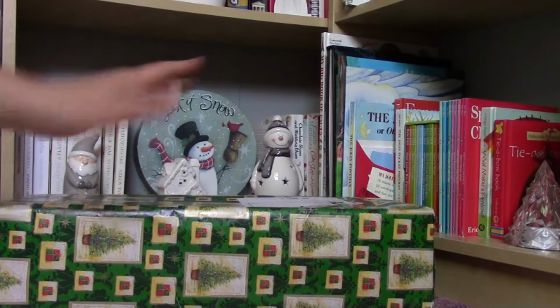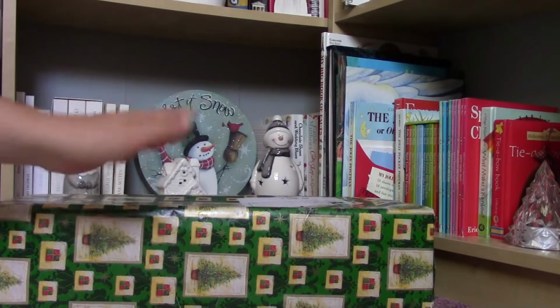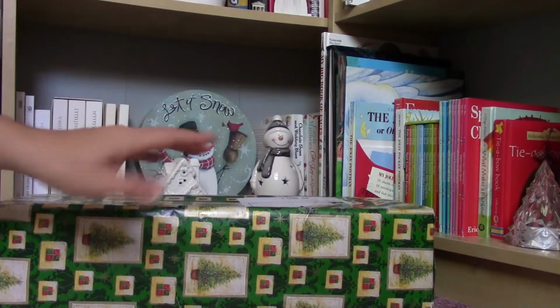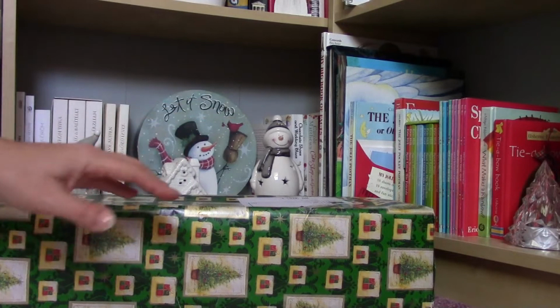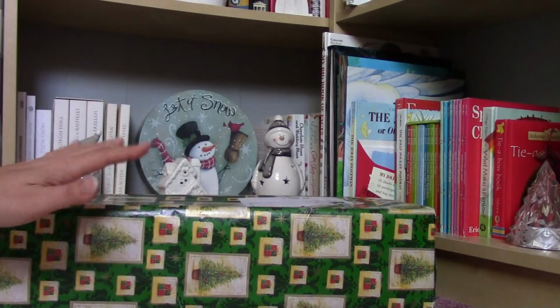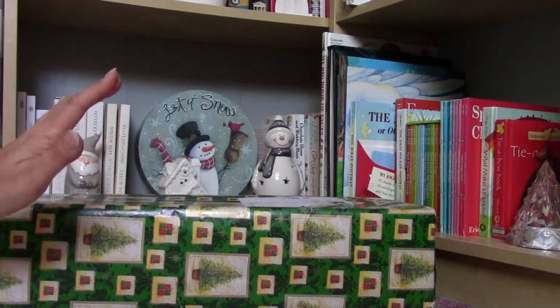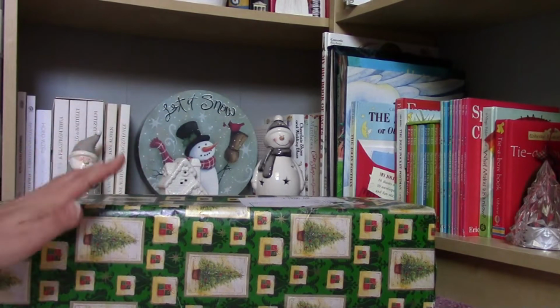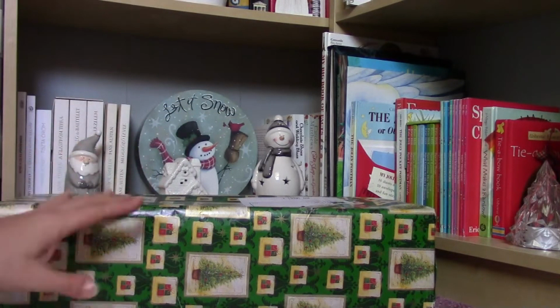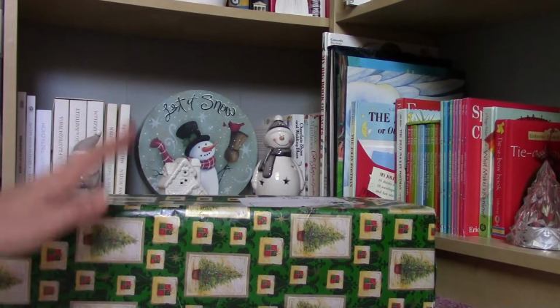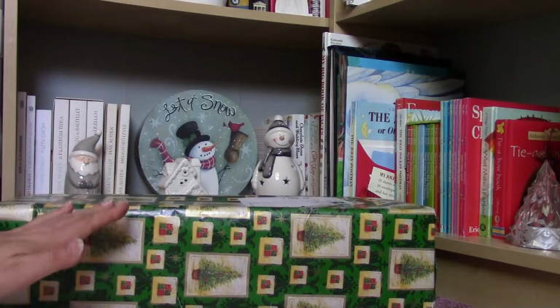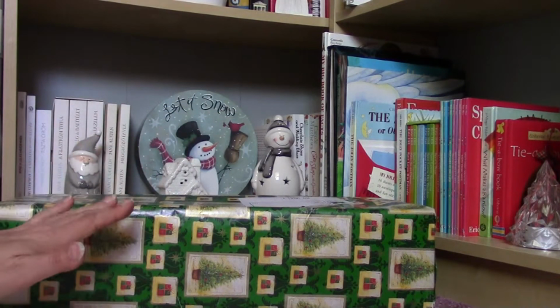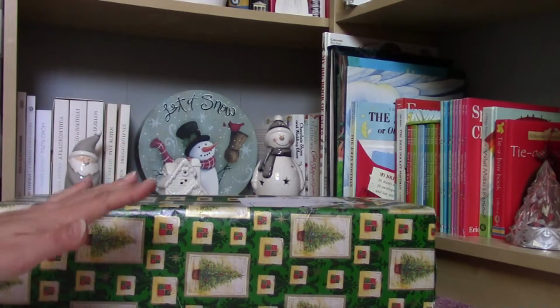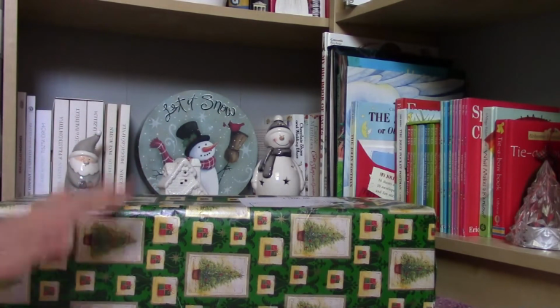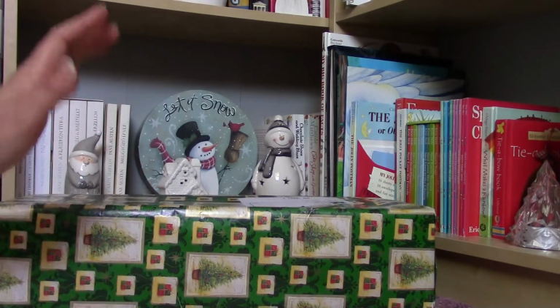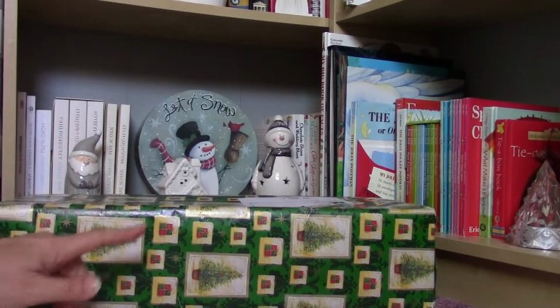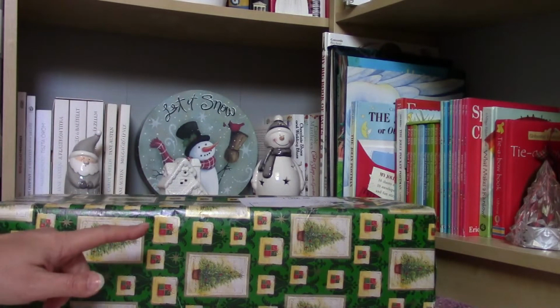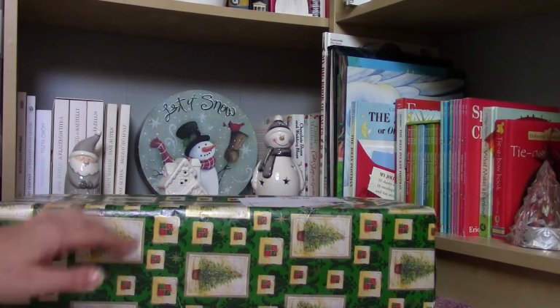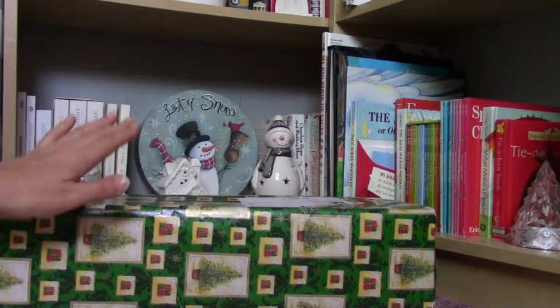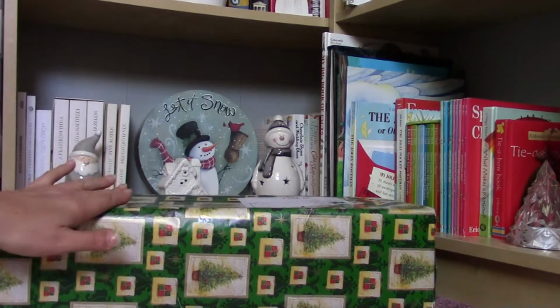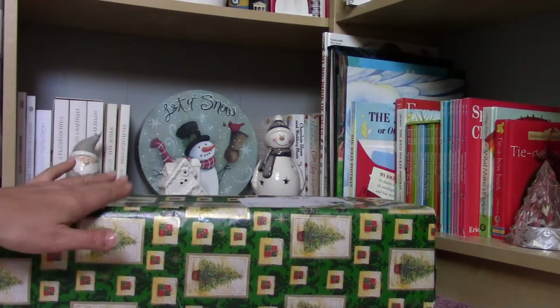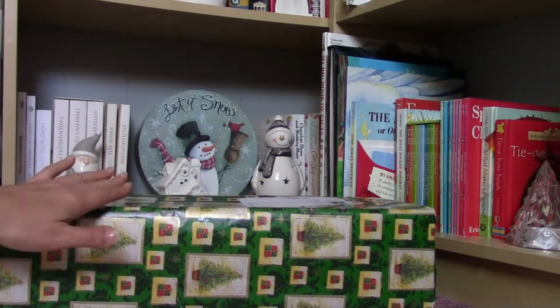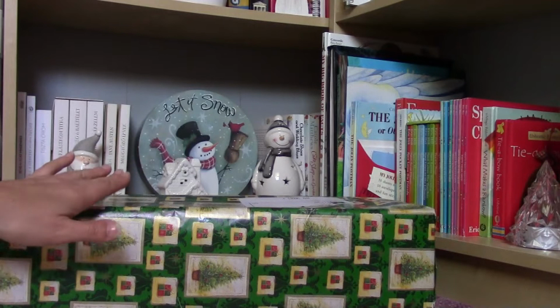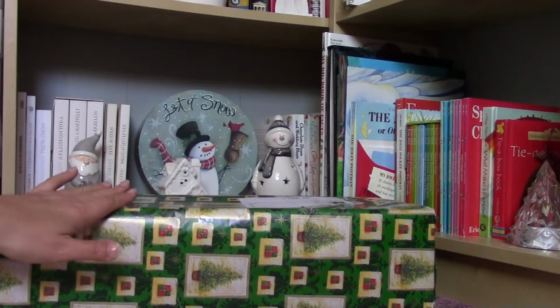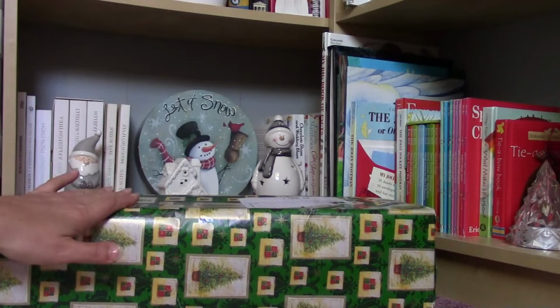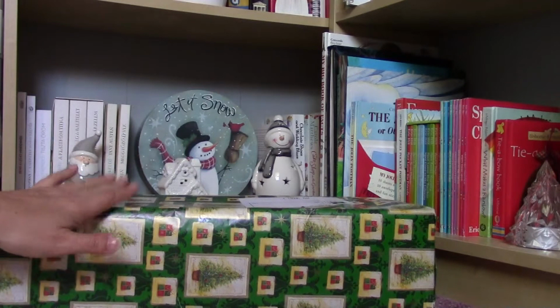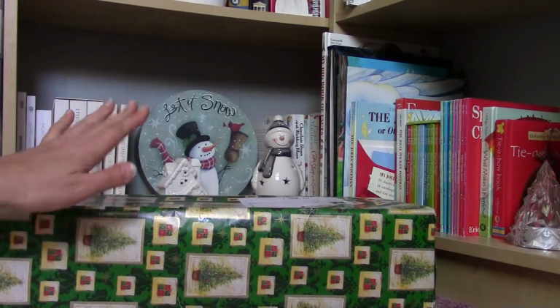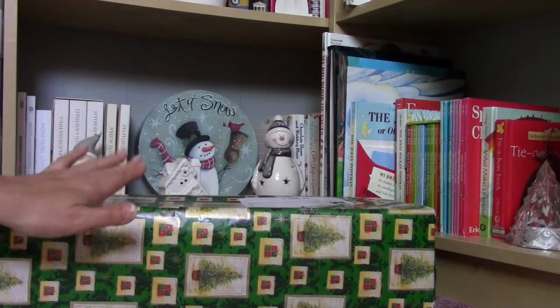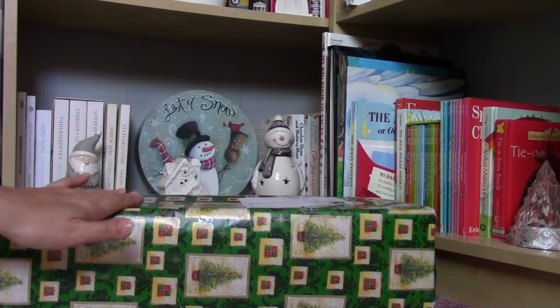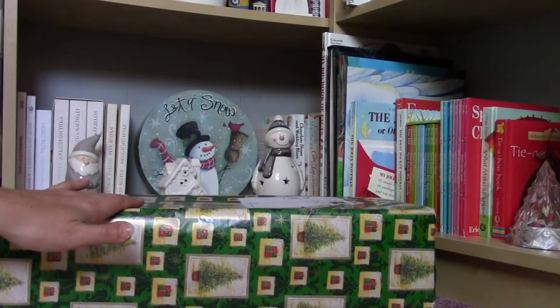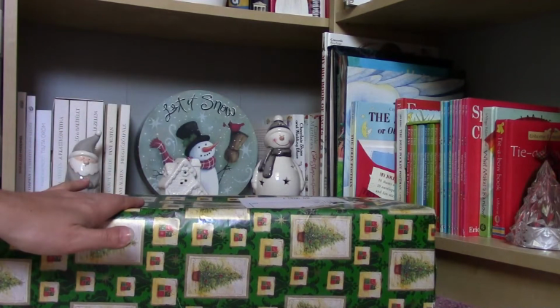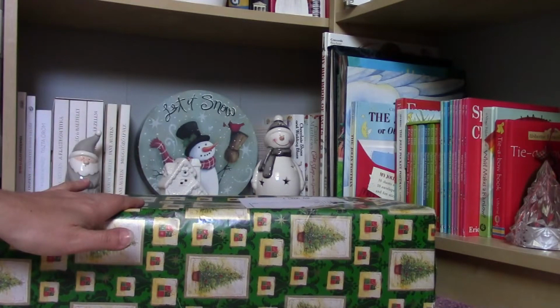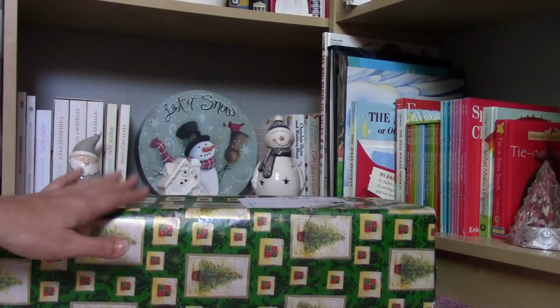Hello everybody! I am so, so, so excited because today I am going to show you an American Girl doll.